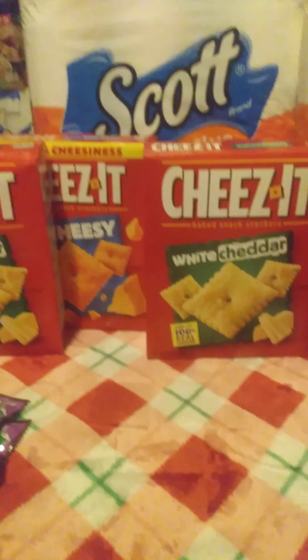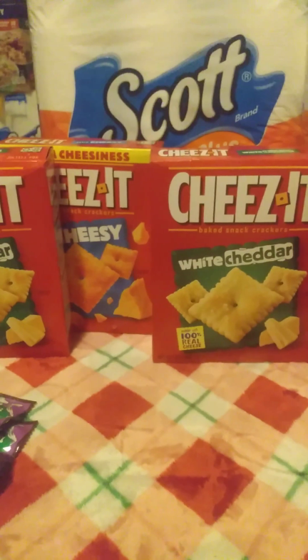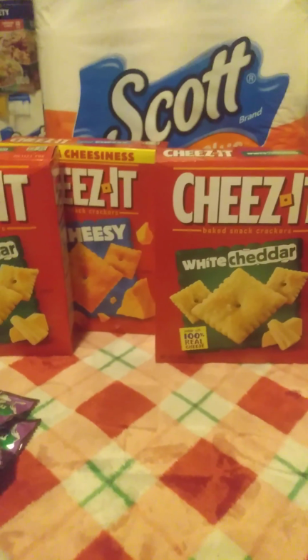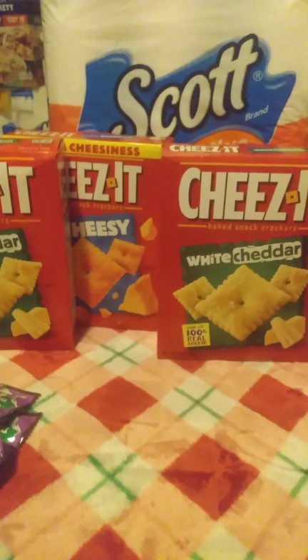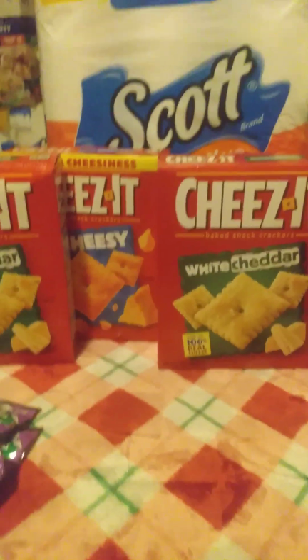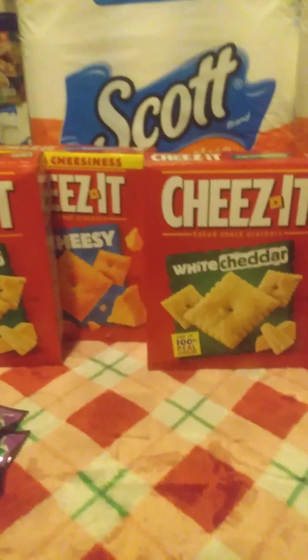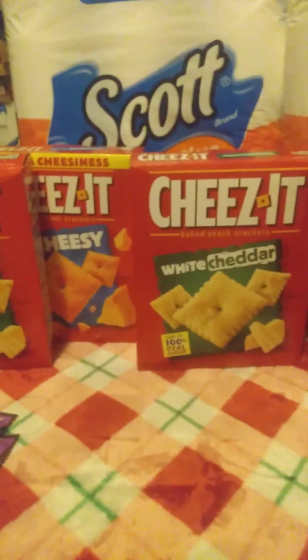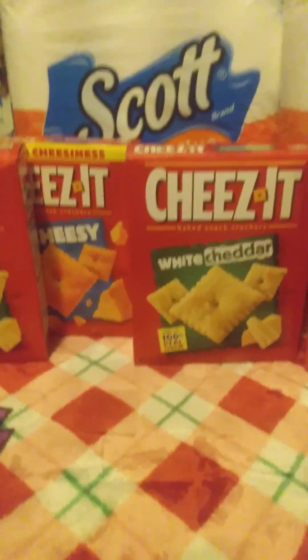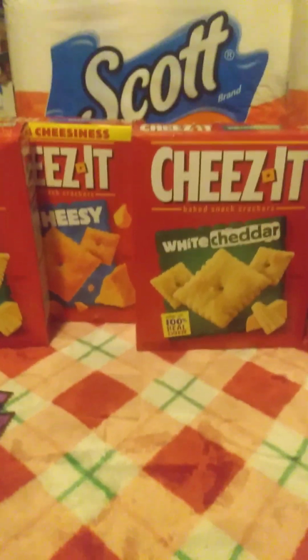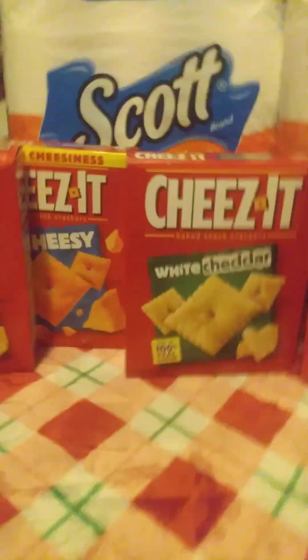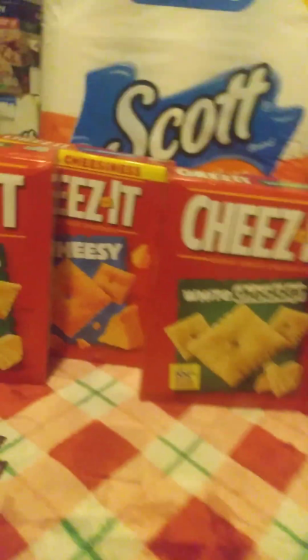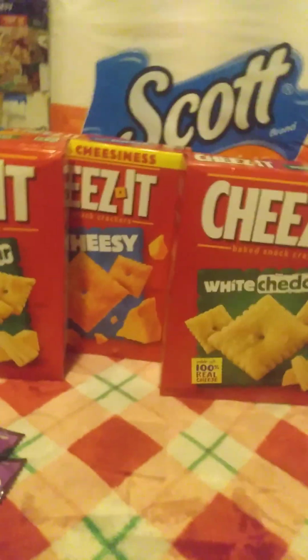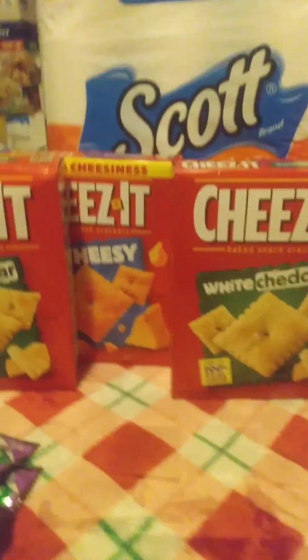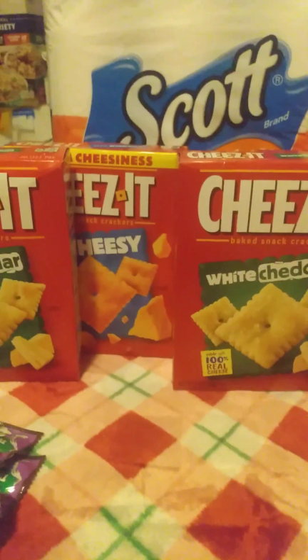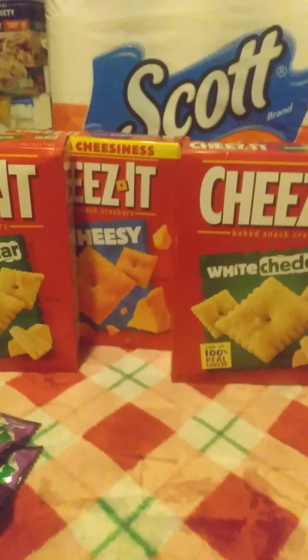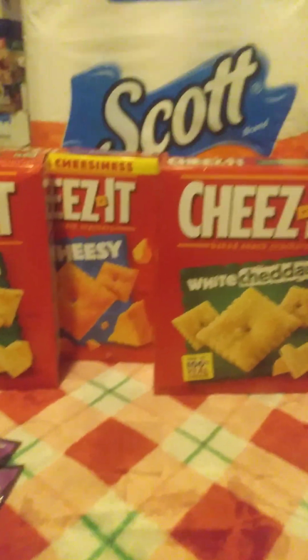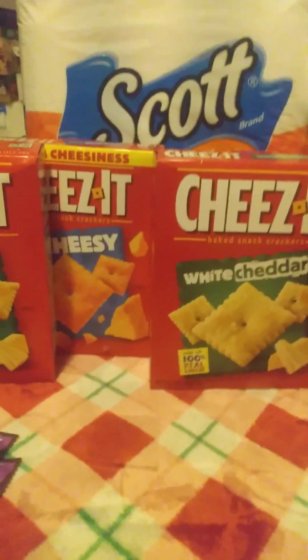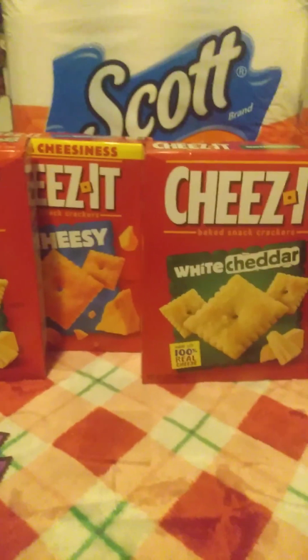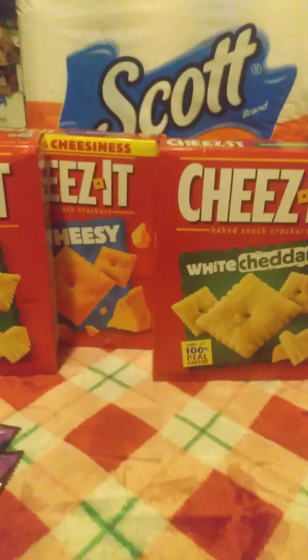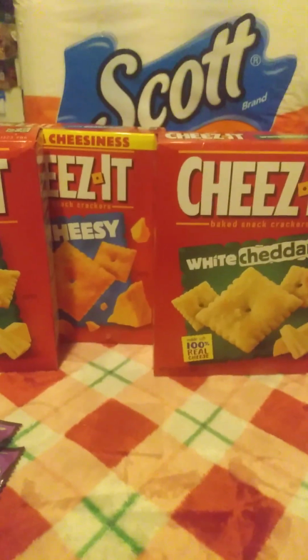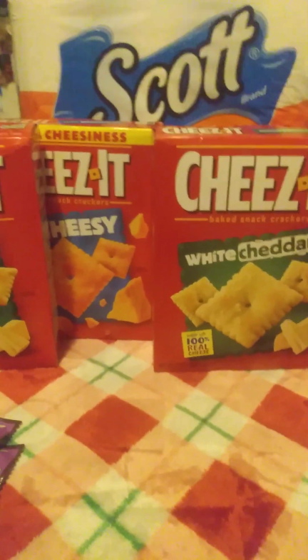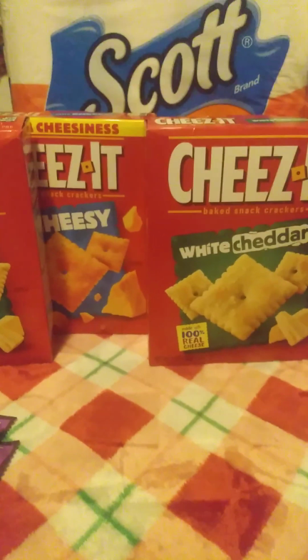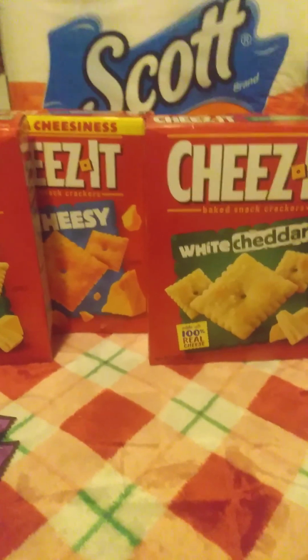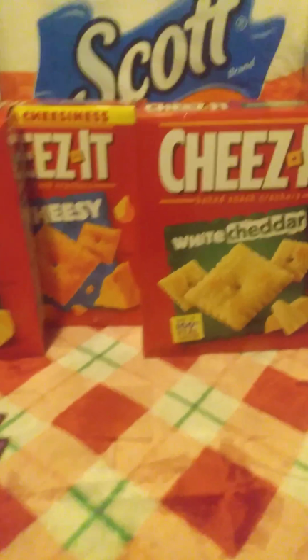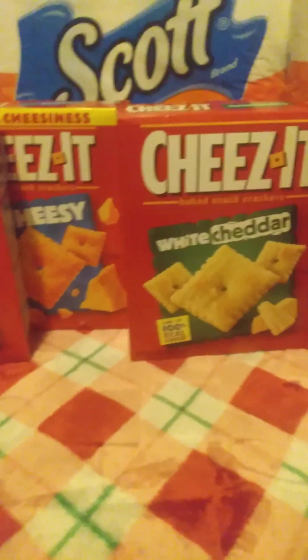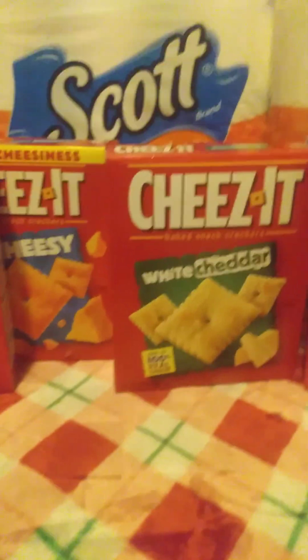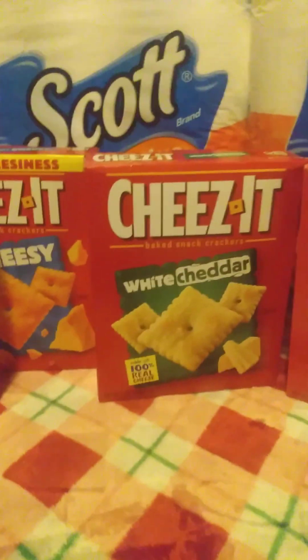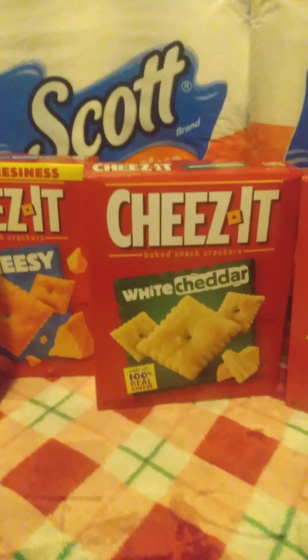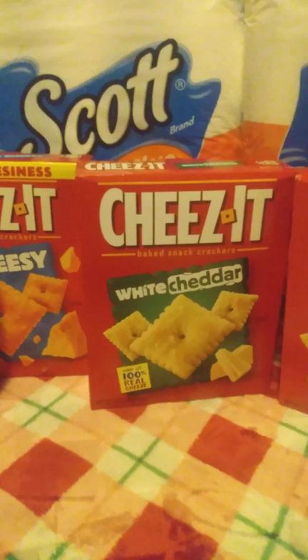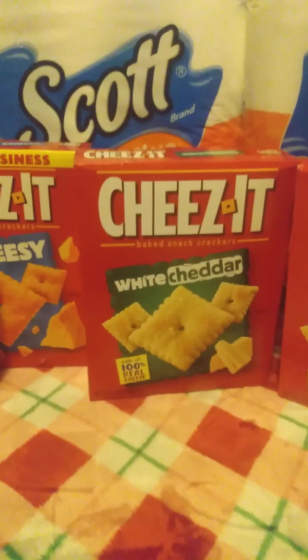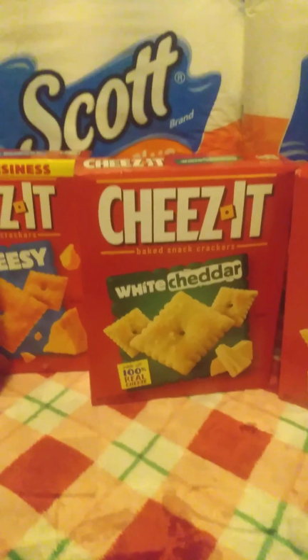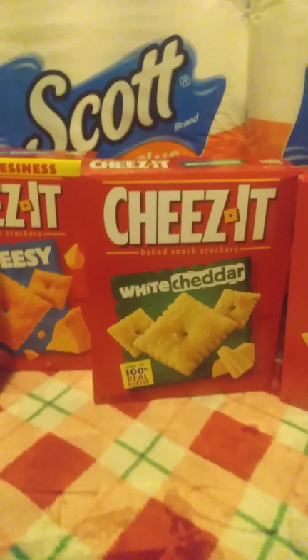Alrighty, welcome back to my channel. Here's my latest Walgreens haul. Let's get into it.